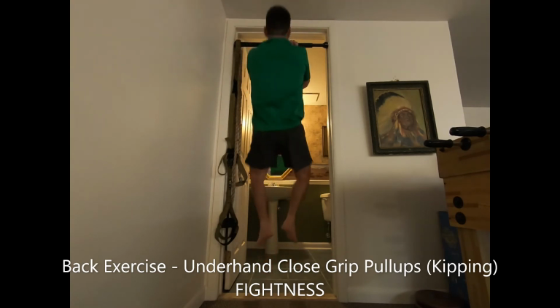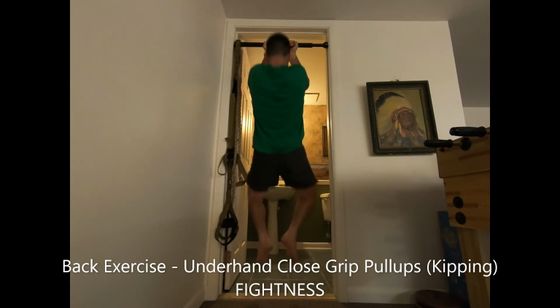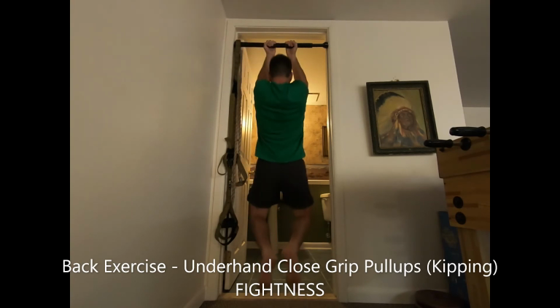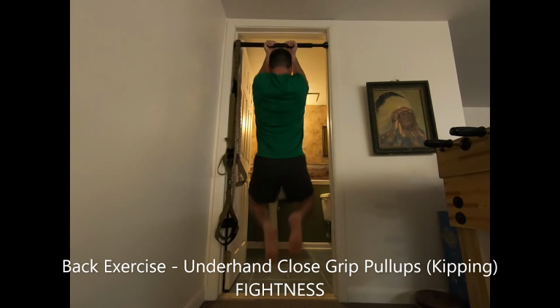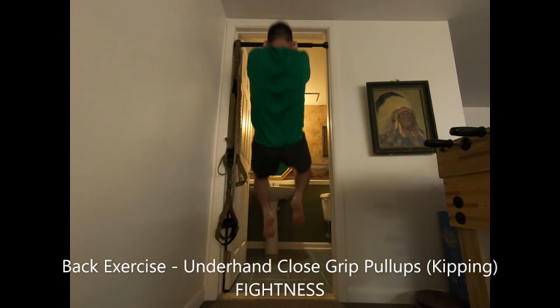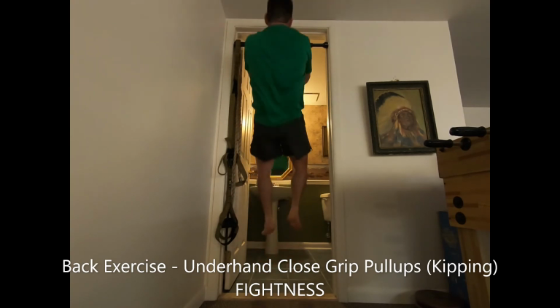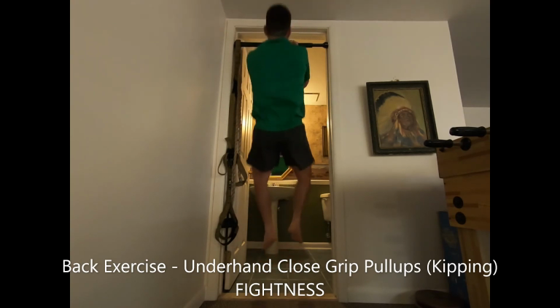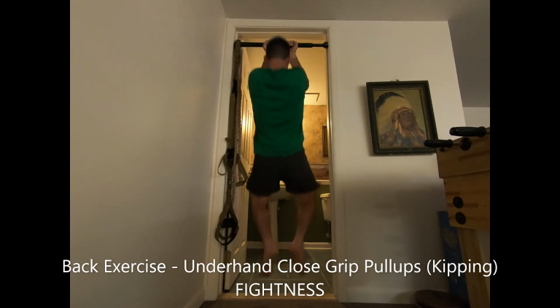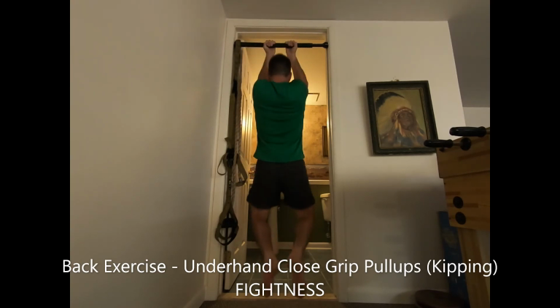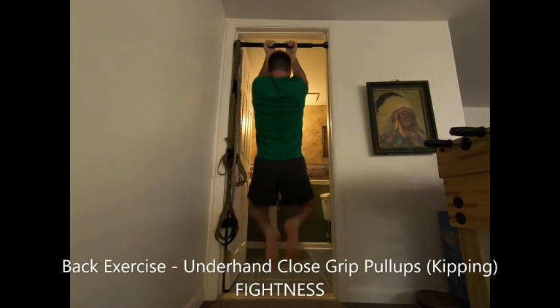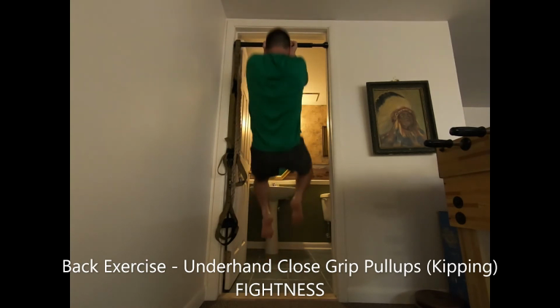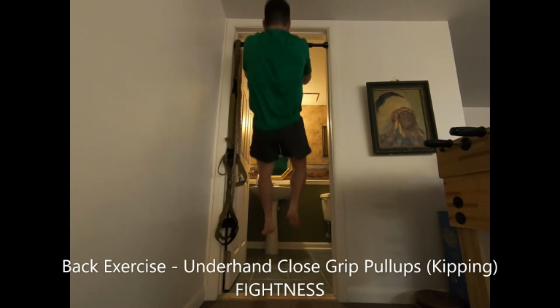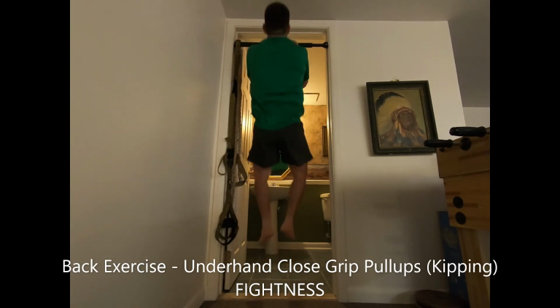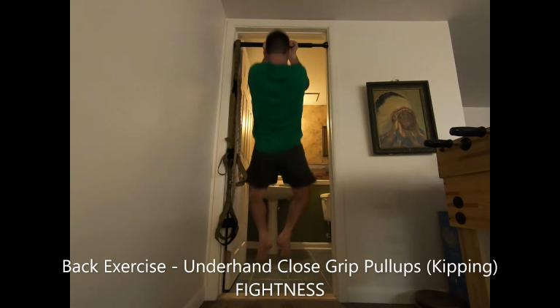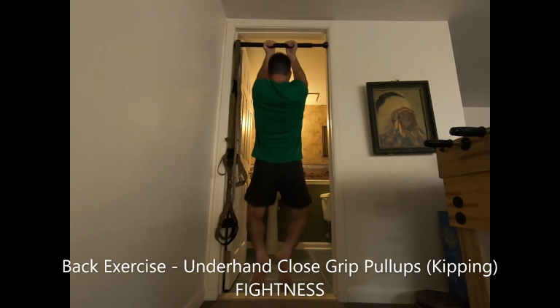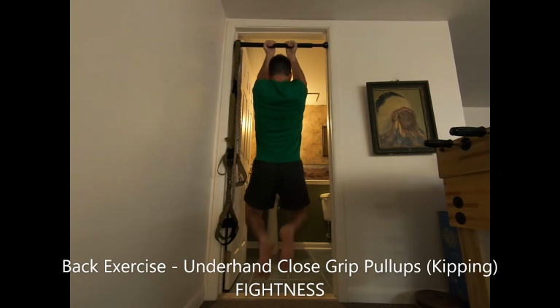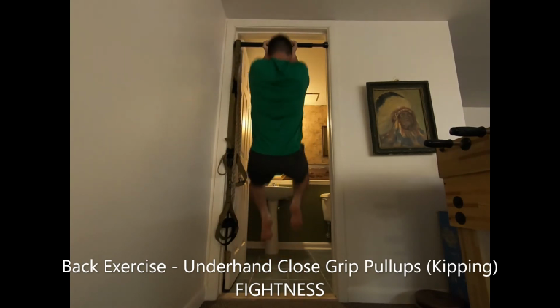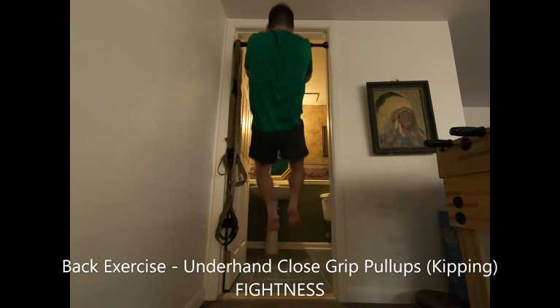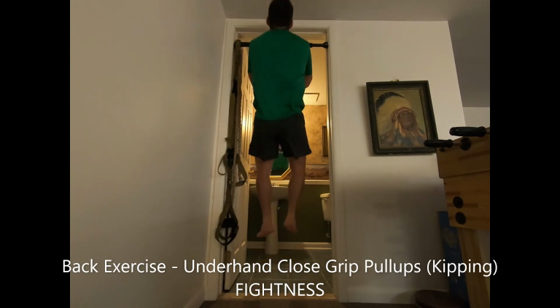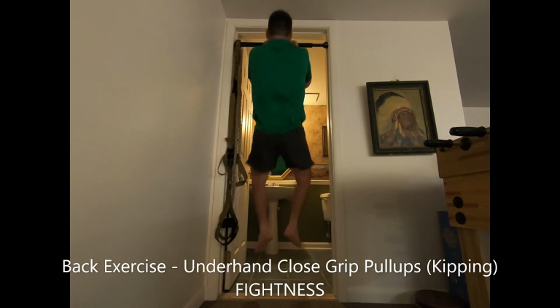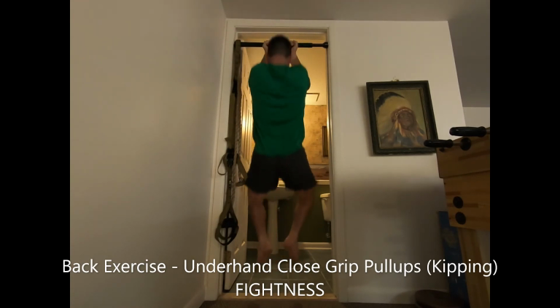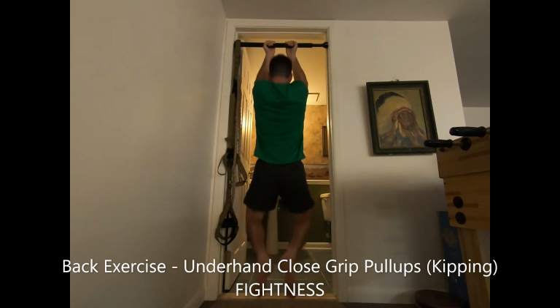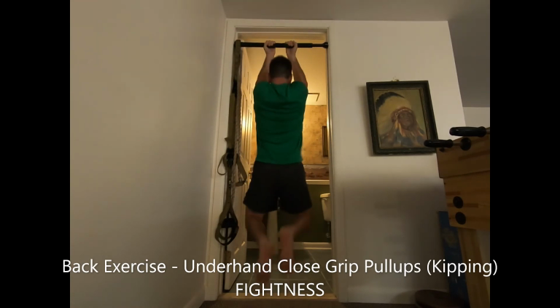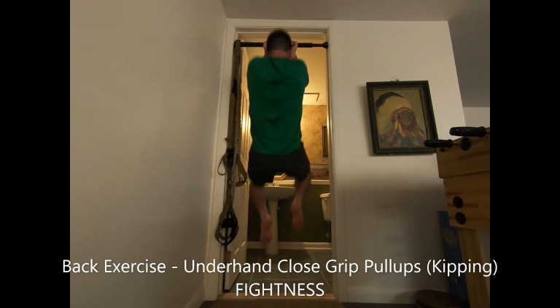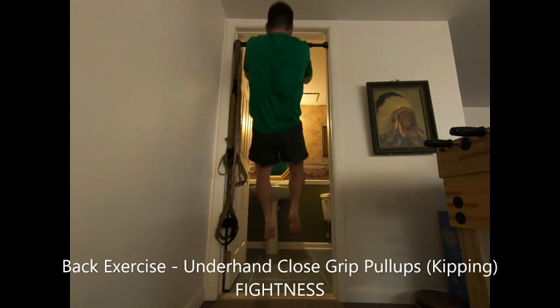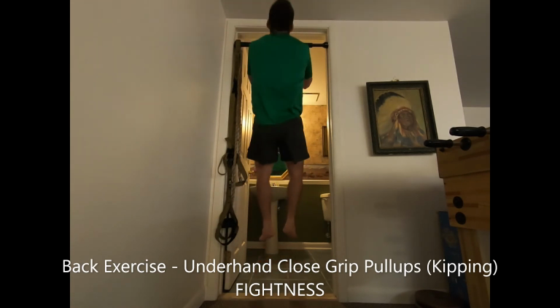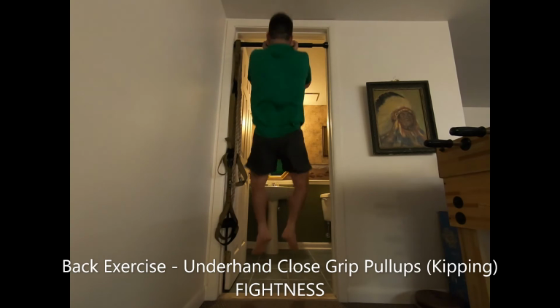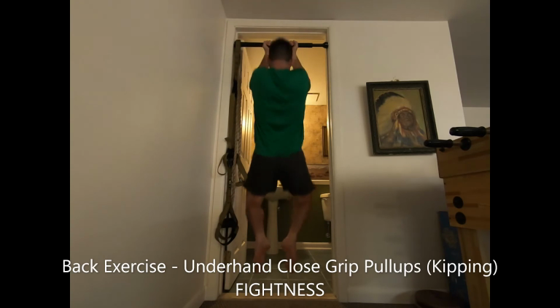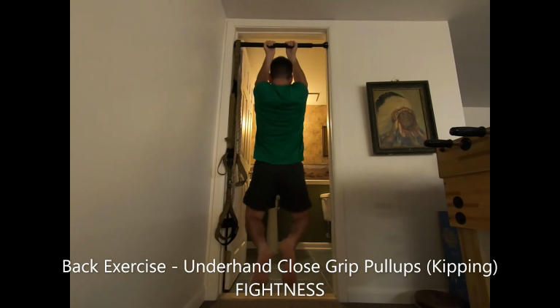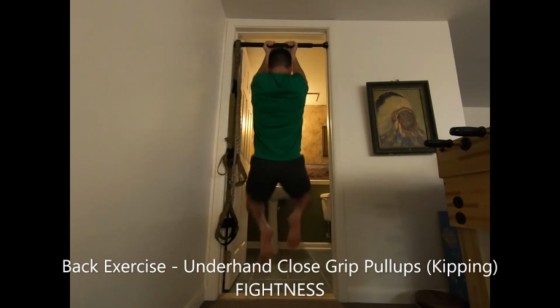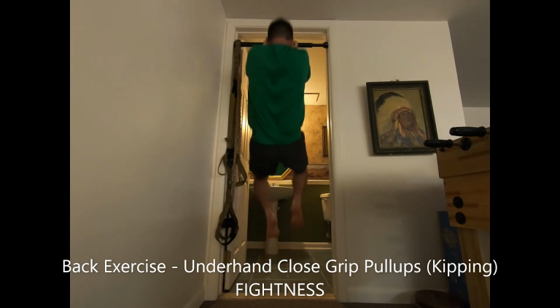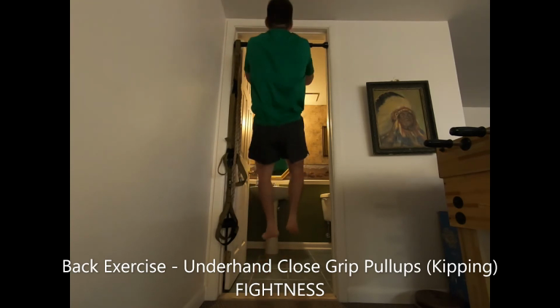Avoid this version if you develop pain in your shoulder or elbow joints. Alternatively, you can add a weighted vest.